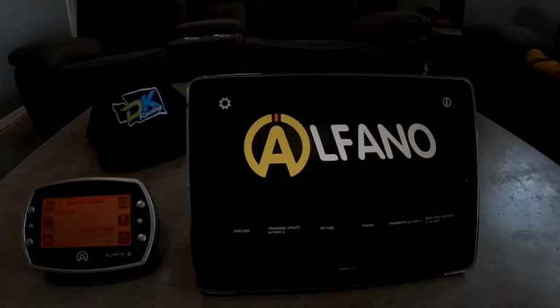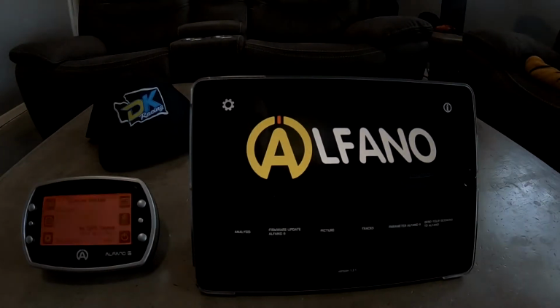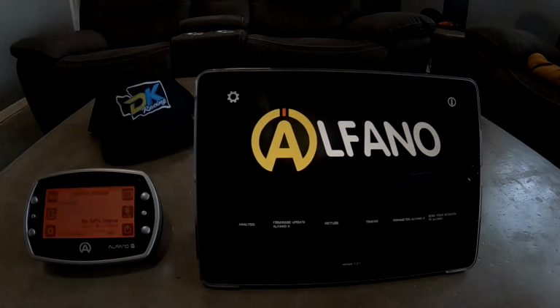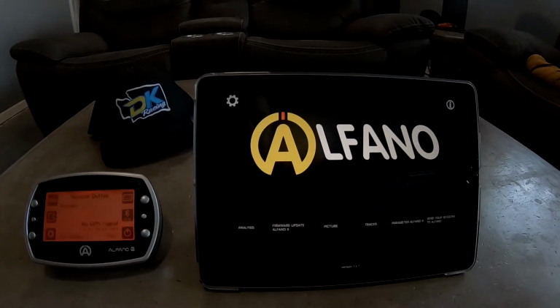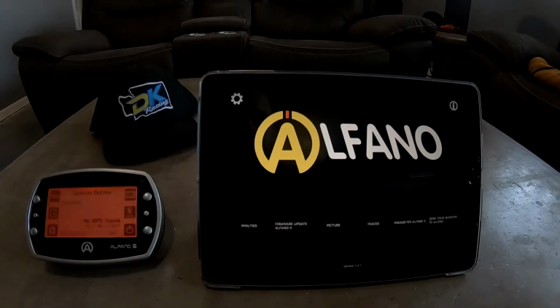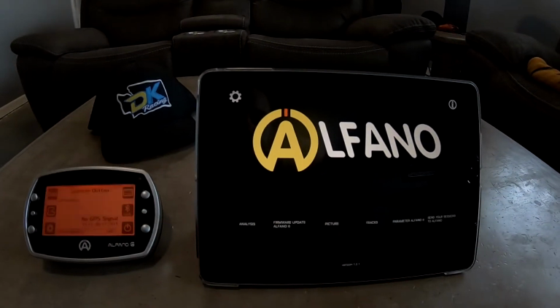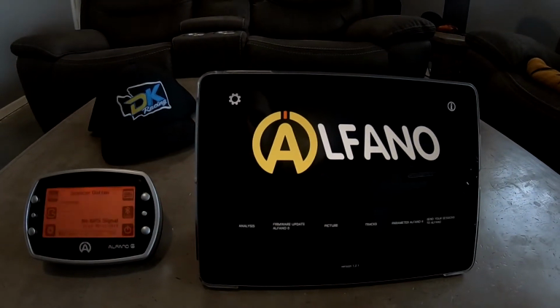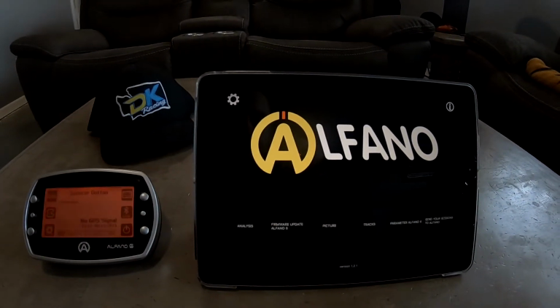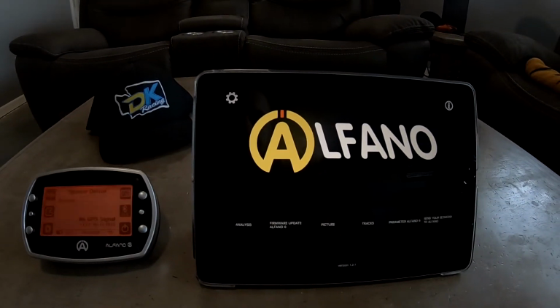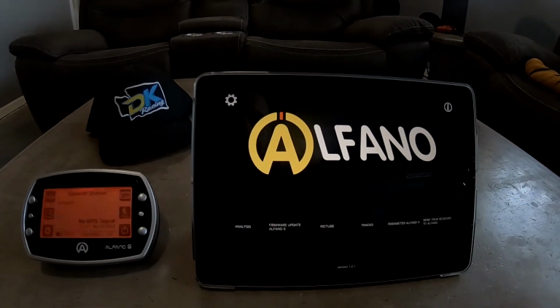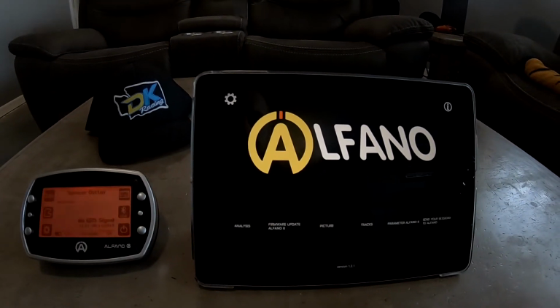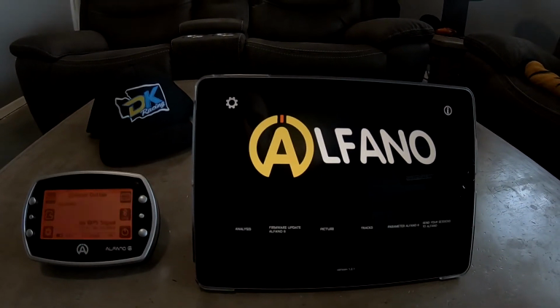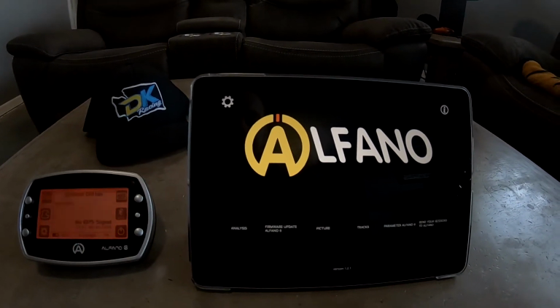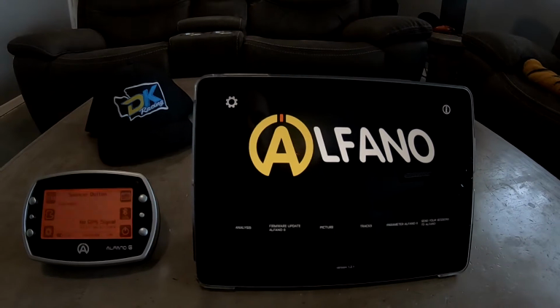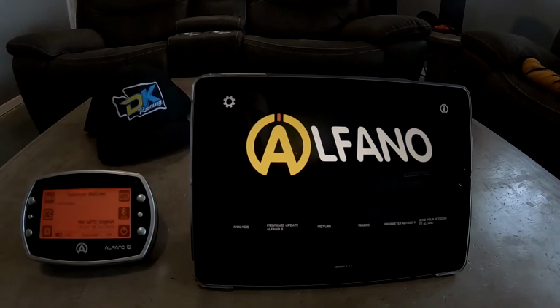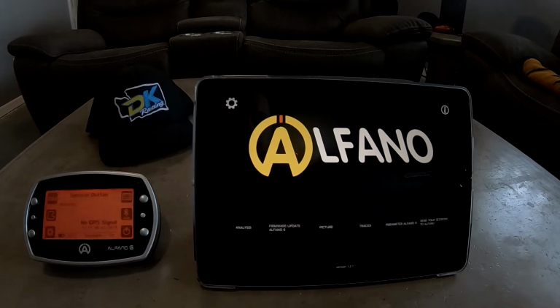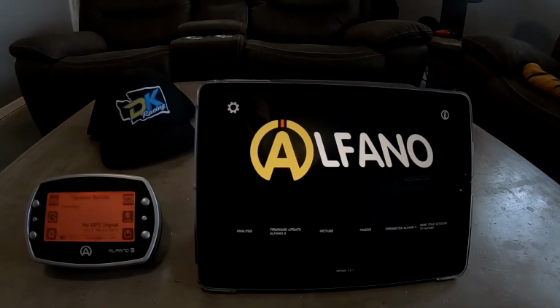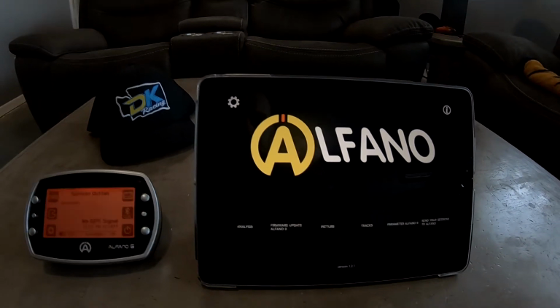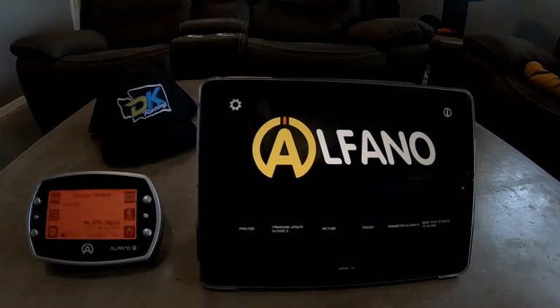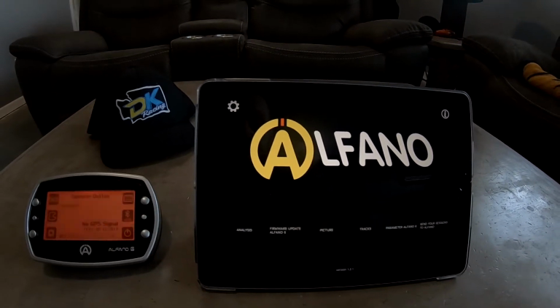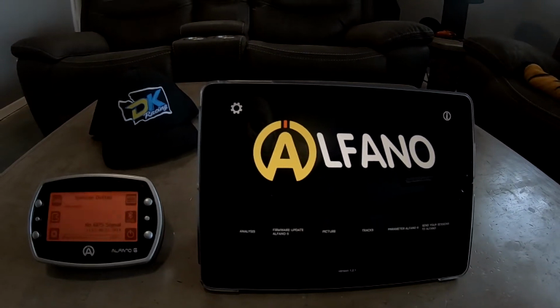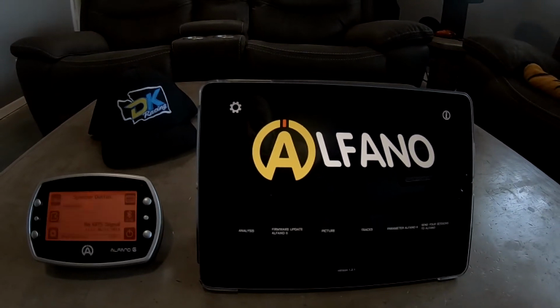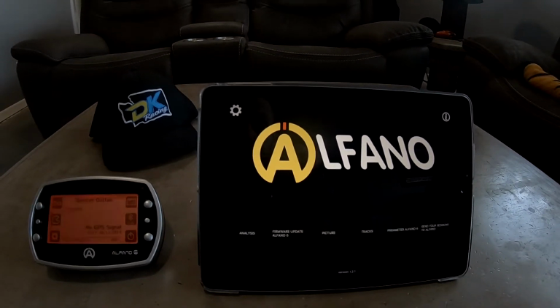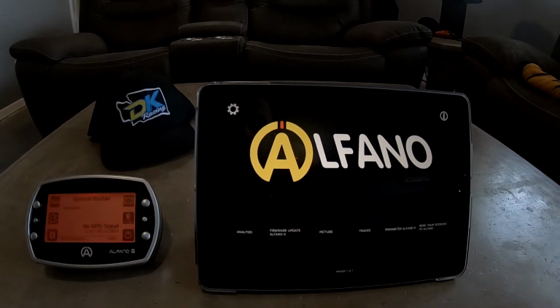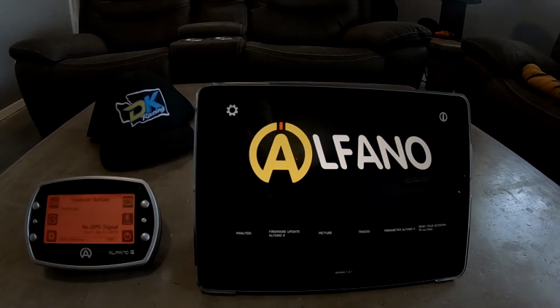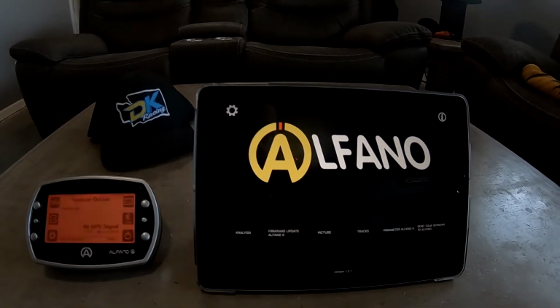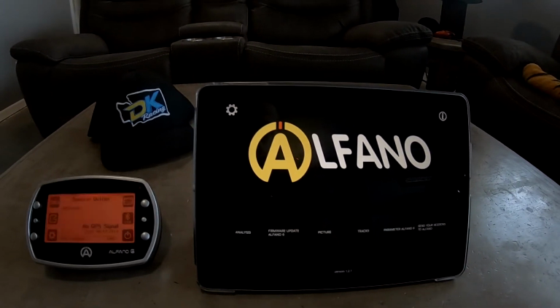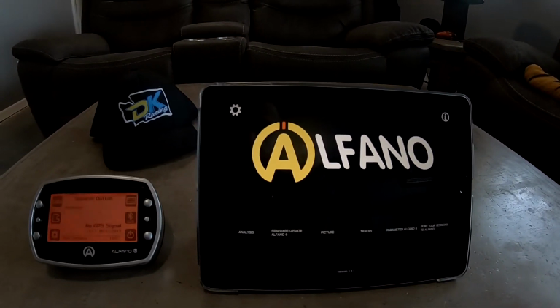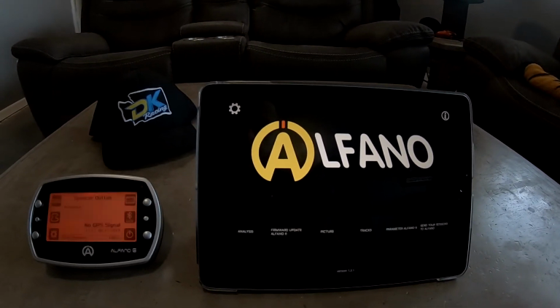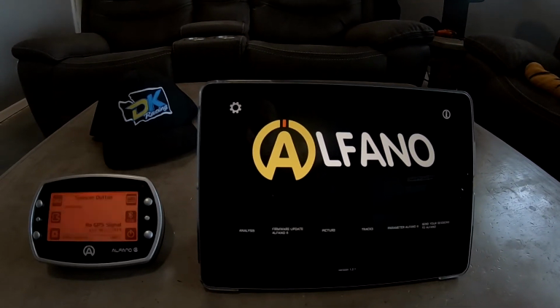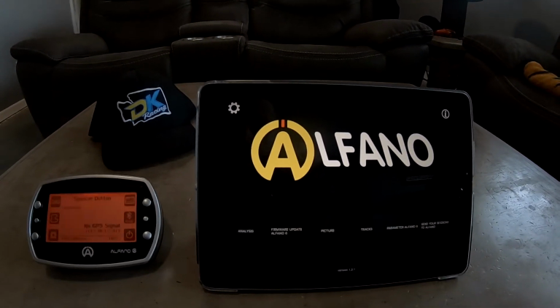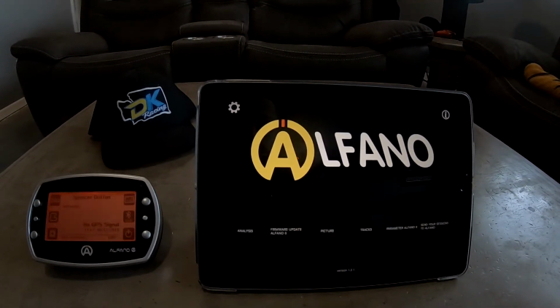Hey guys, my name is Rob with DK Racing. DK Racing is just a family kart racing team — it stands for Dutton Kart Racing.